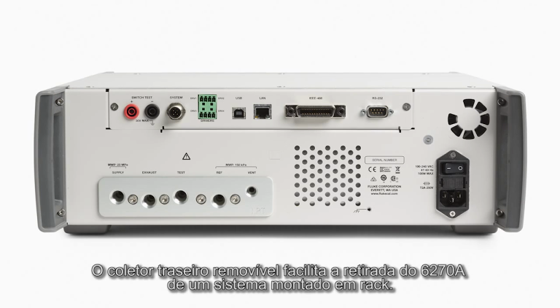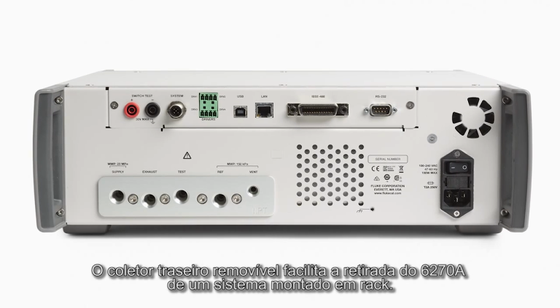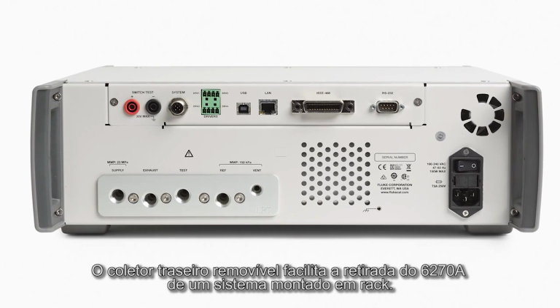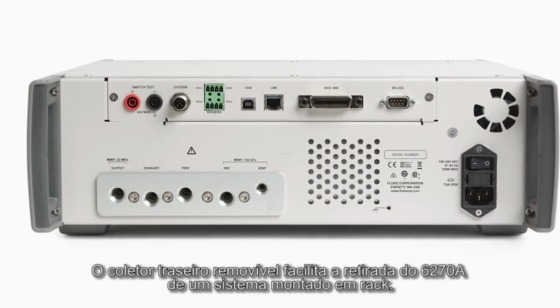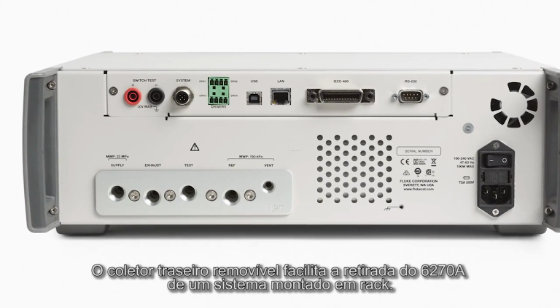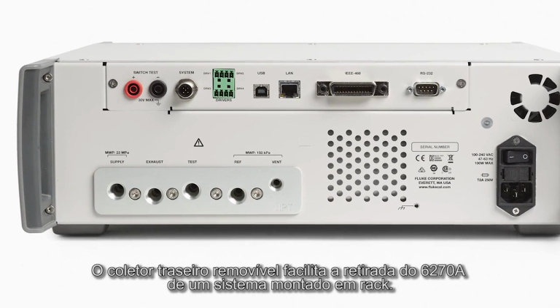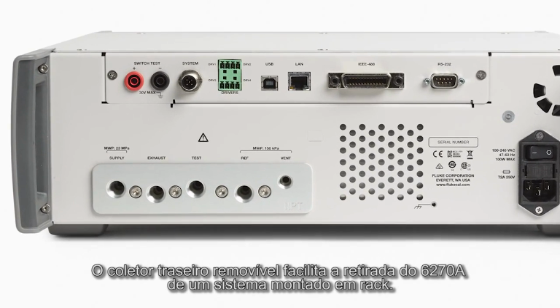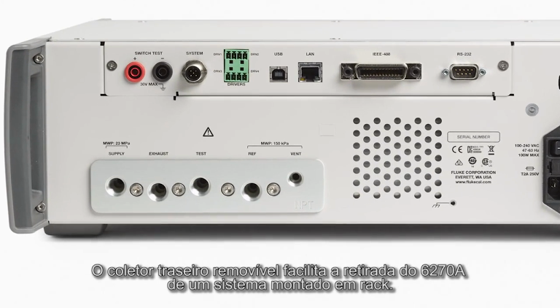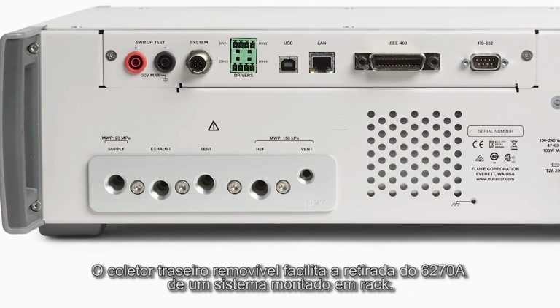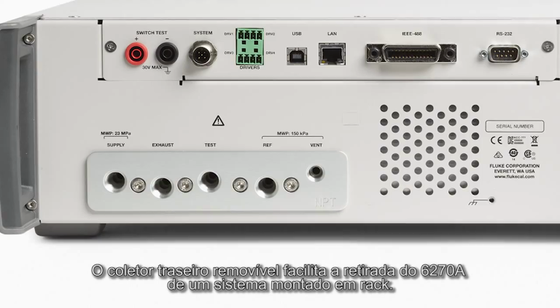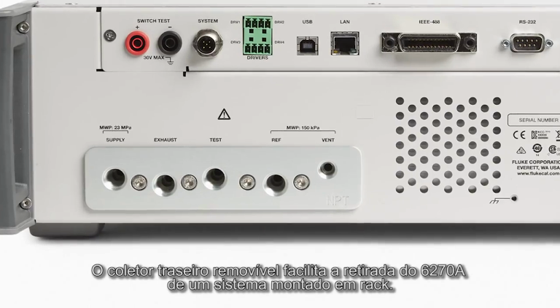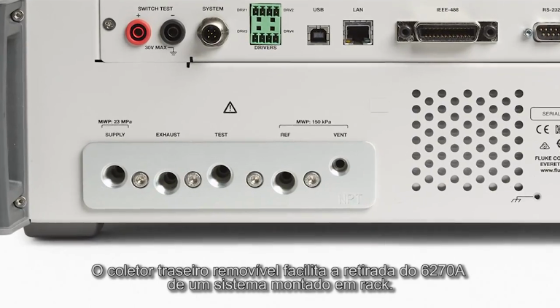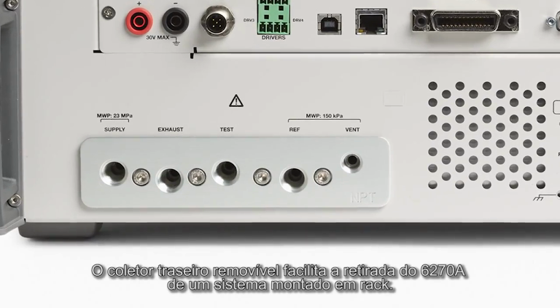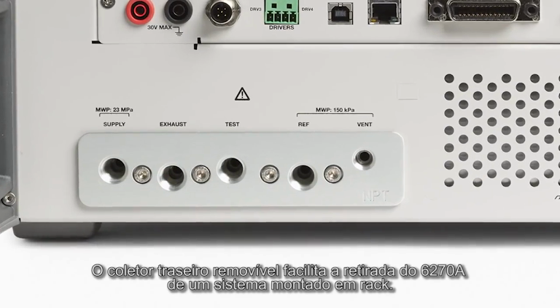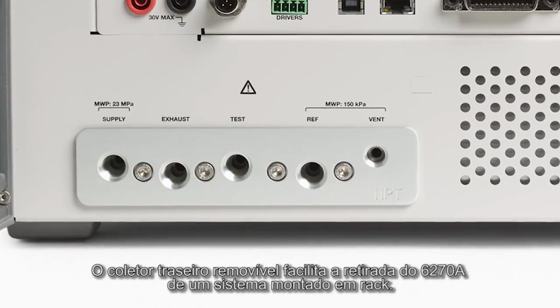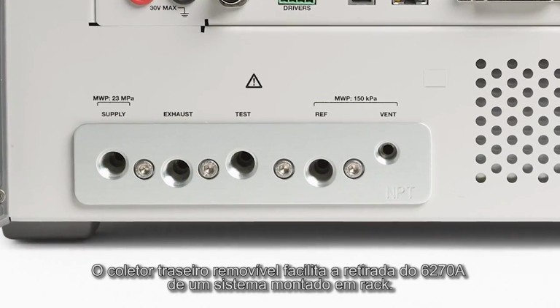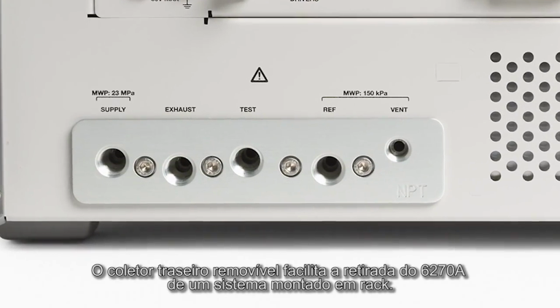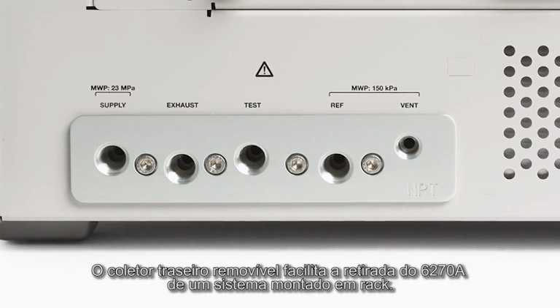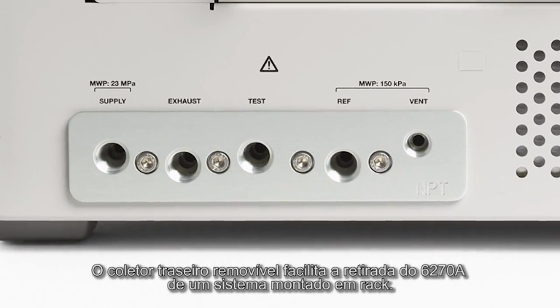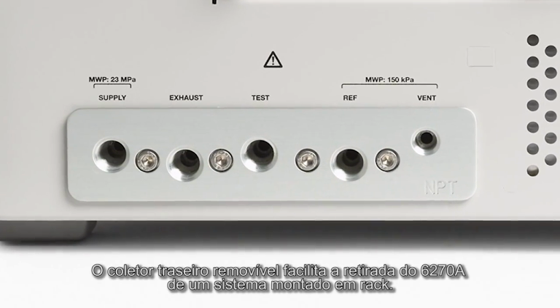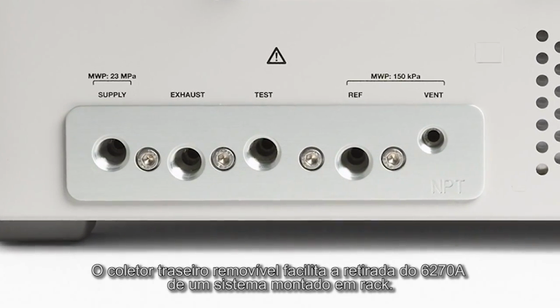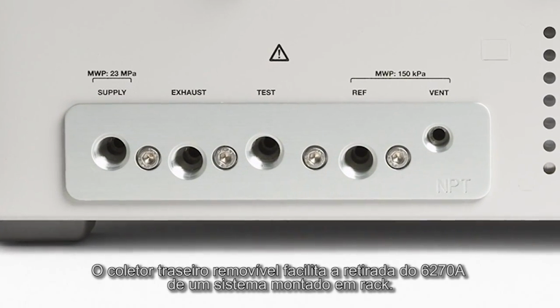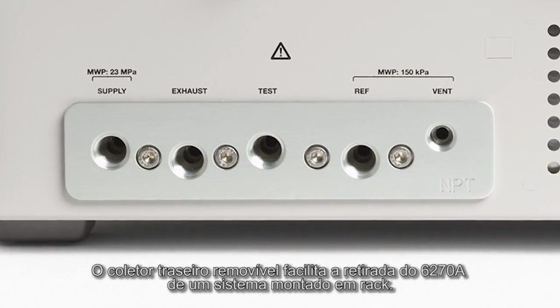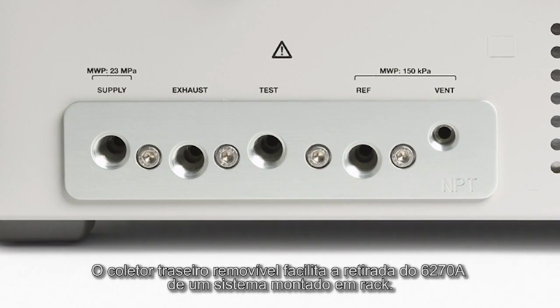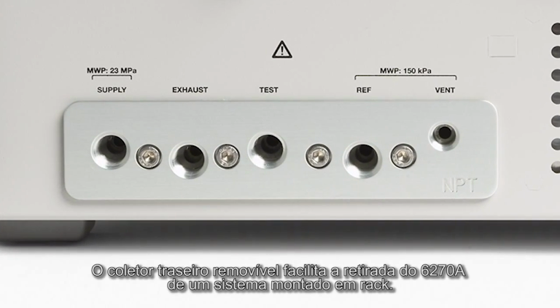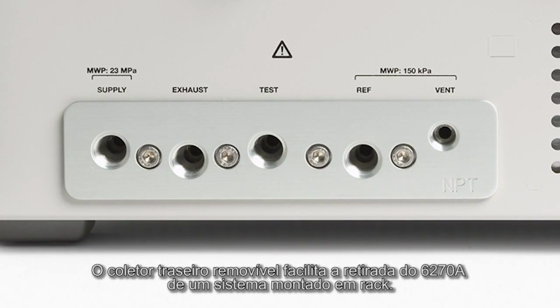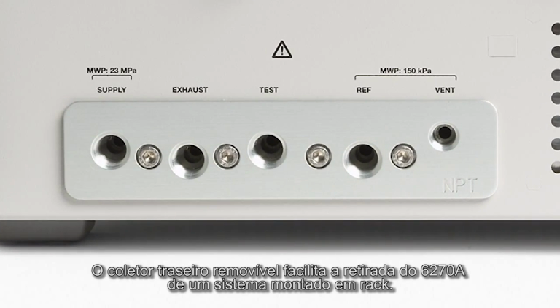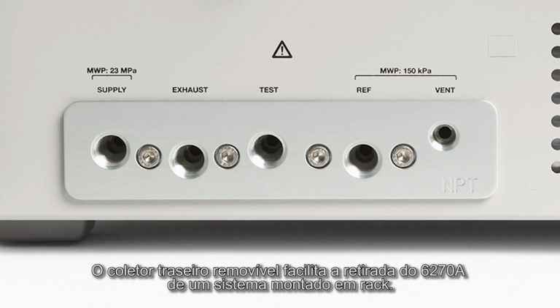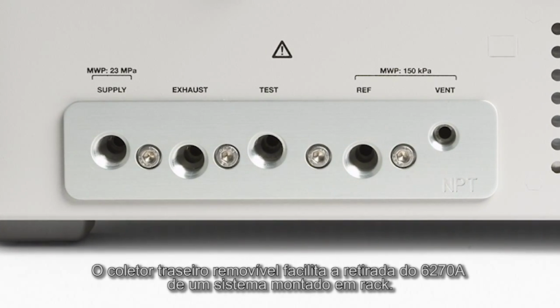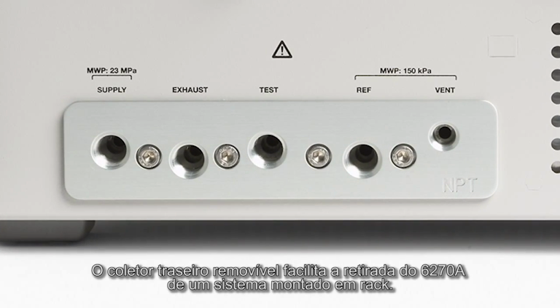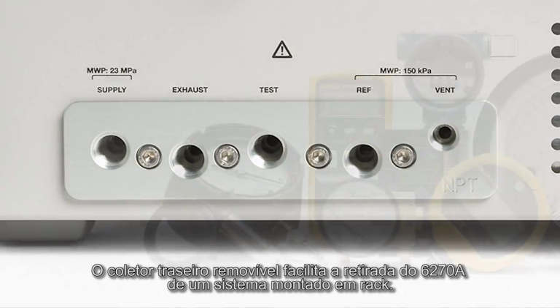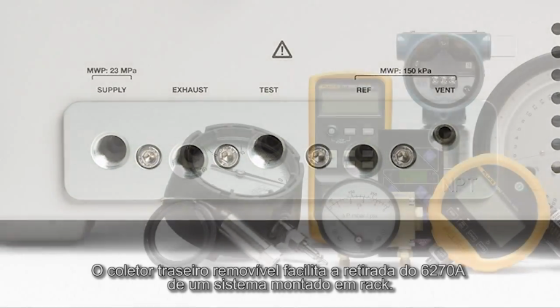The removable rear manifold makes it easy to remove the 6270A from a rack-mounted system.